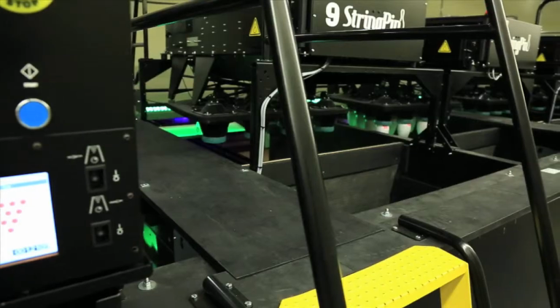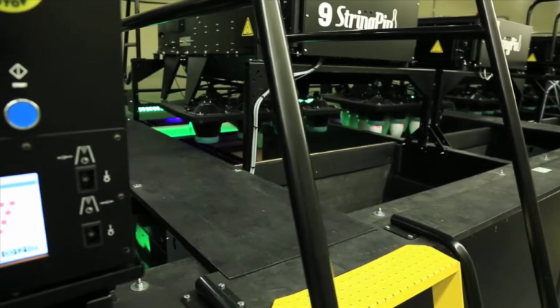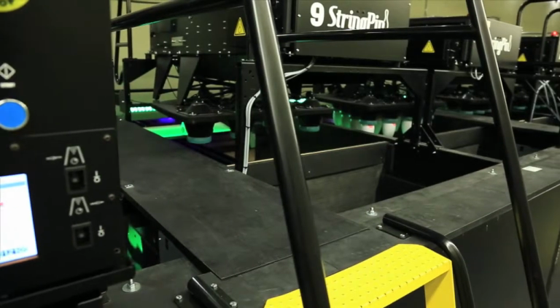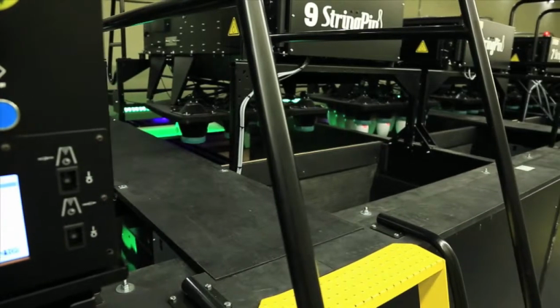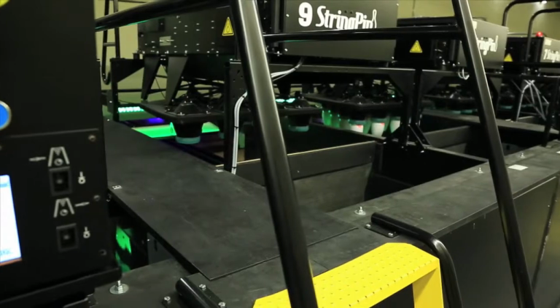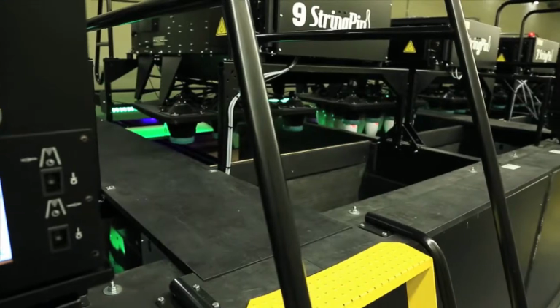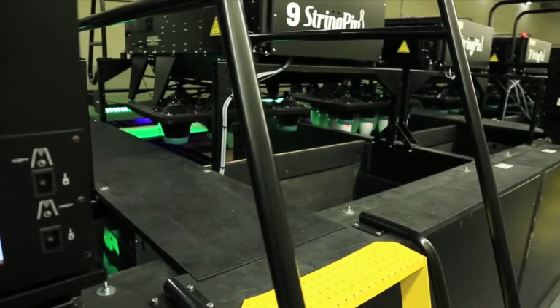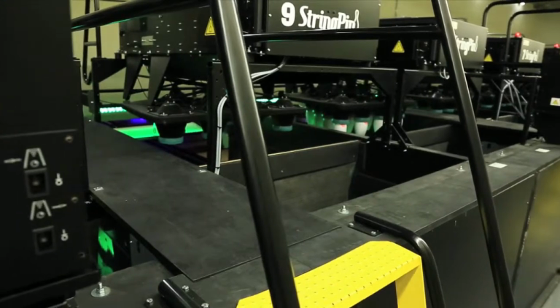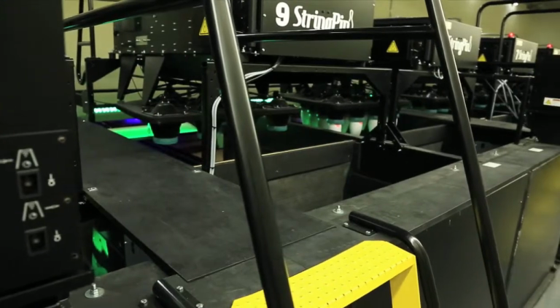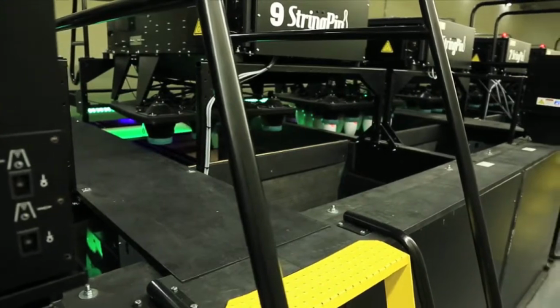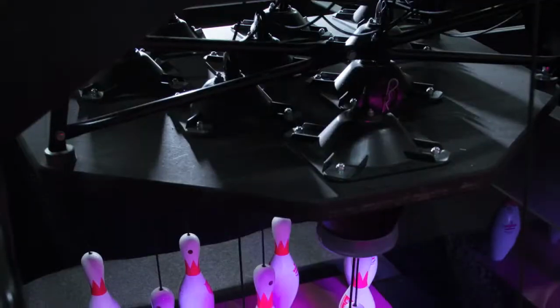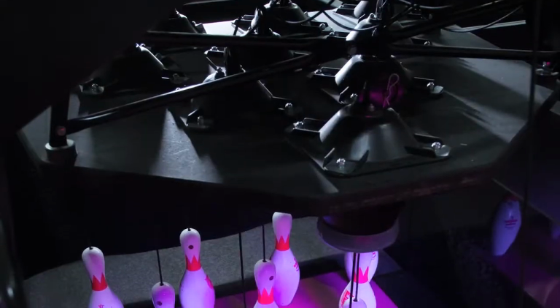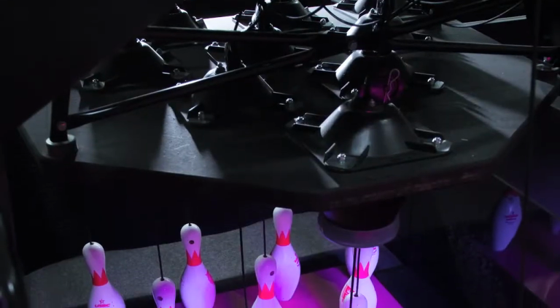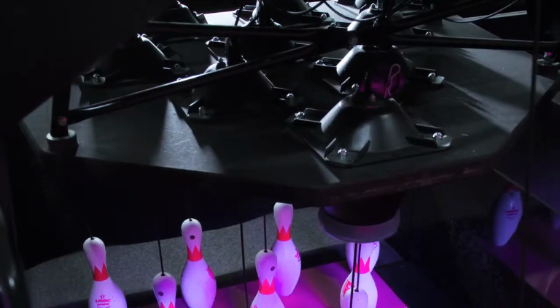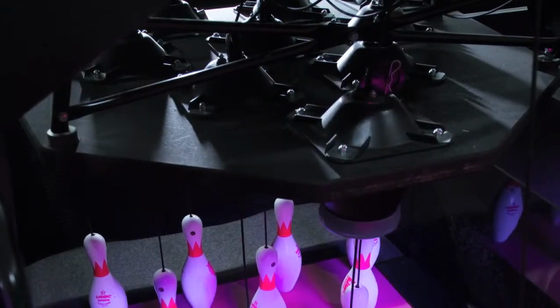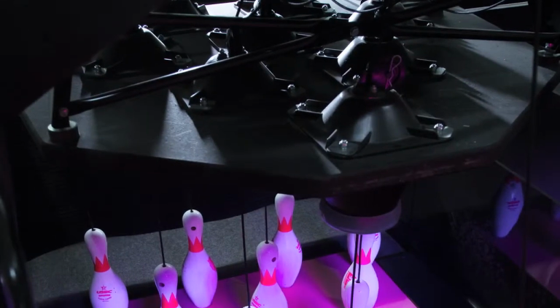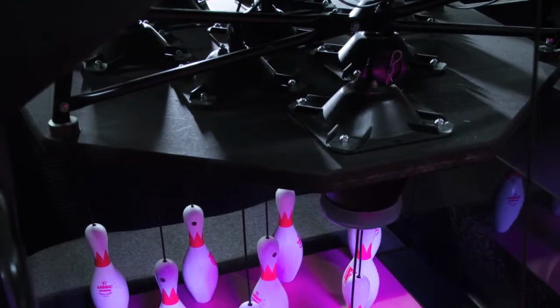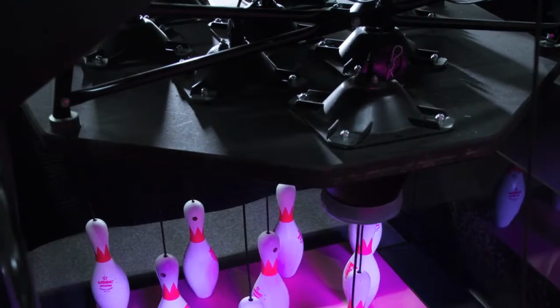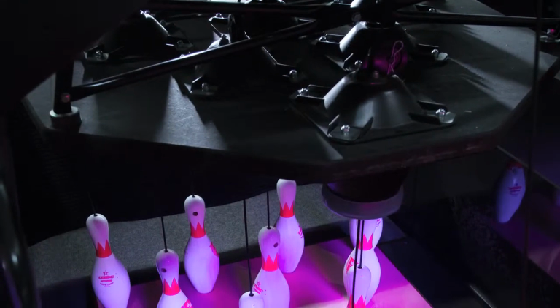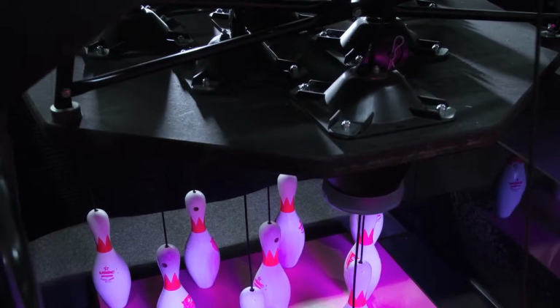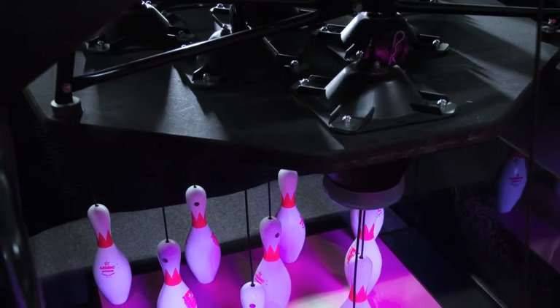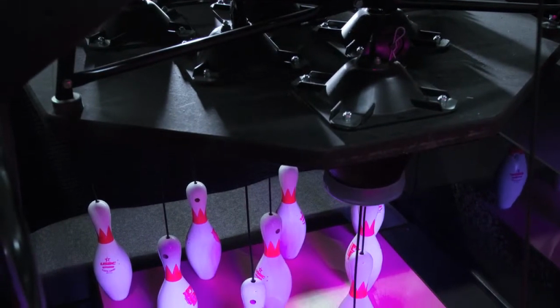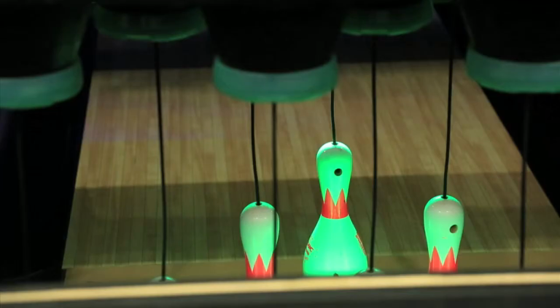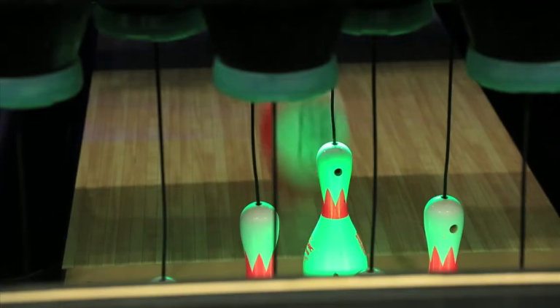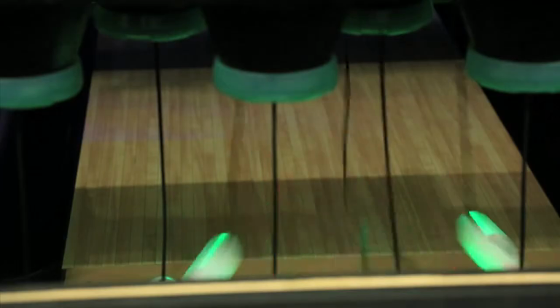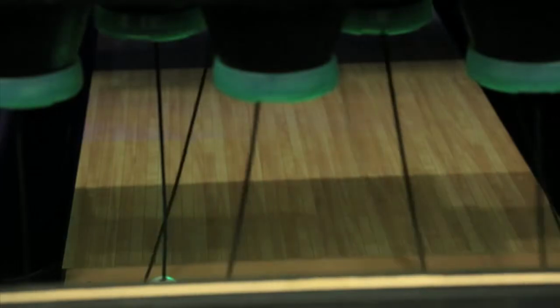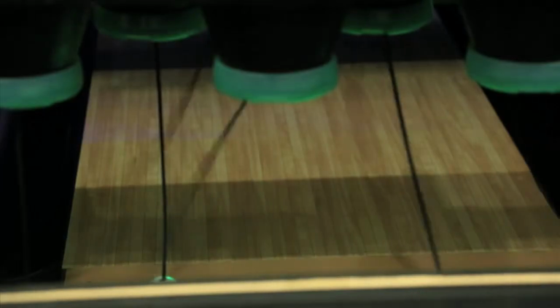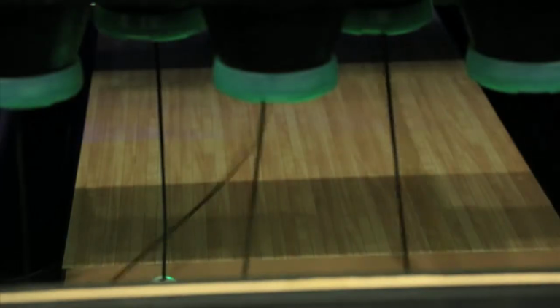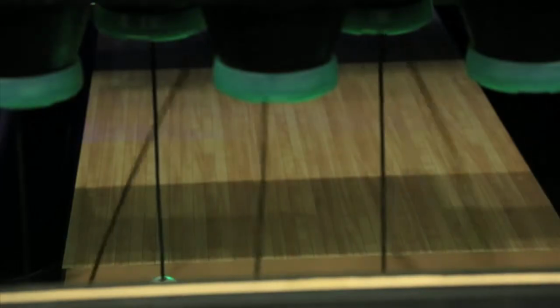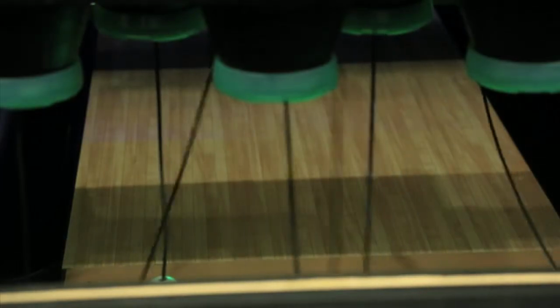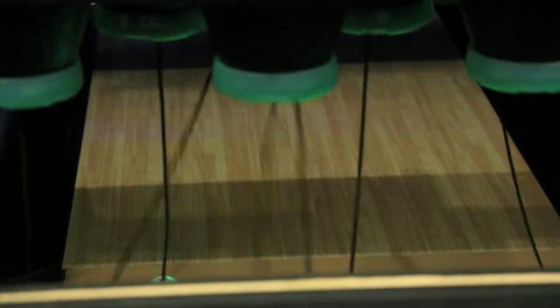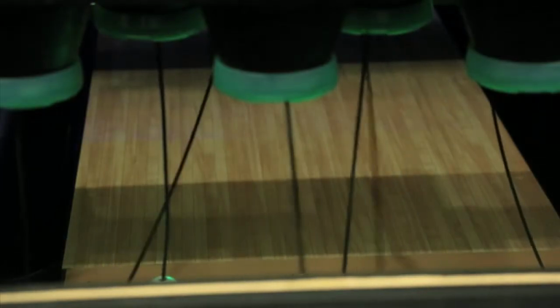String Pin is very economical and highly efficient compared to traditional pin setters, requiring fewer parts and adjustments.